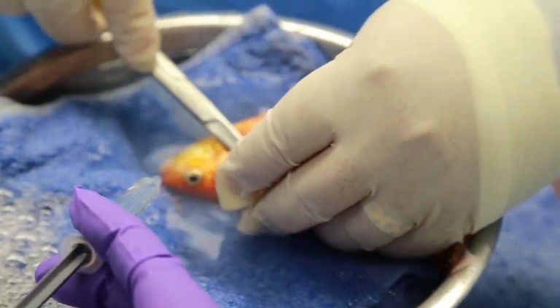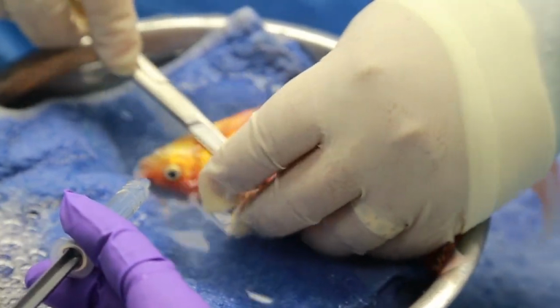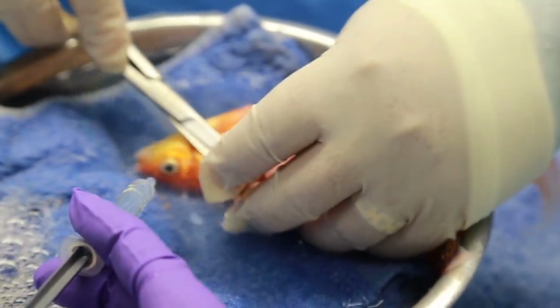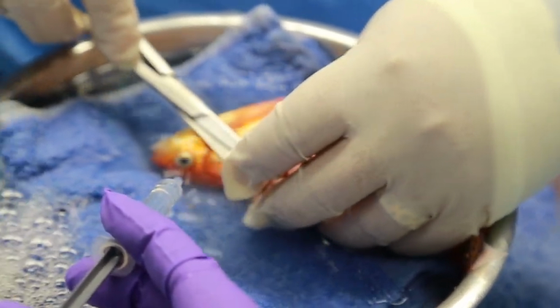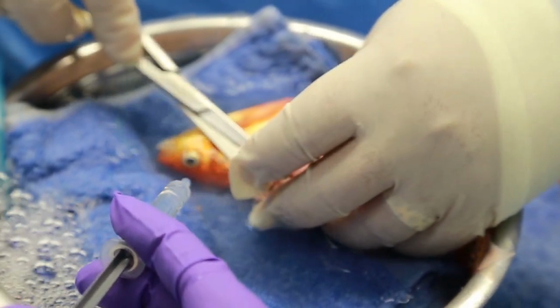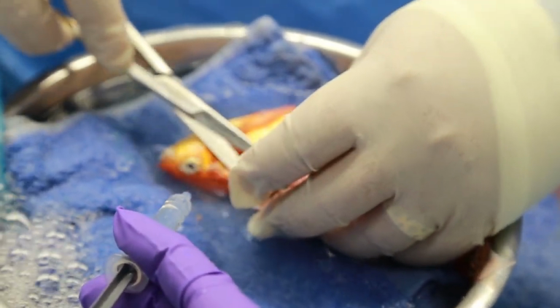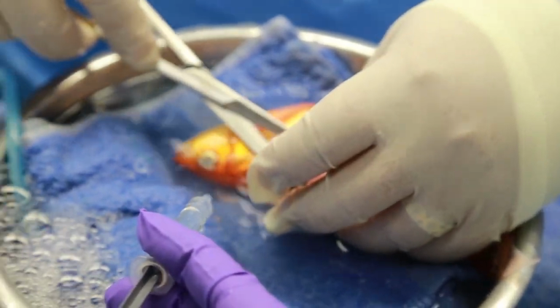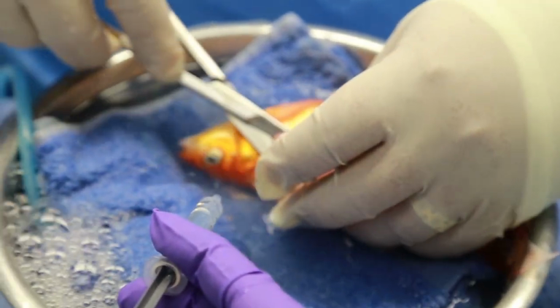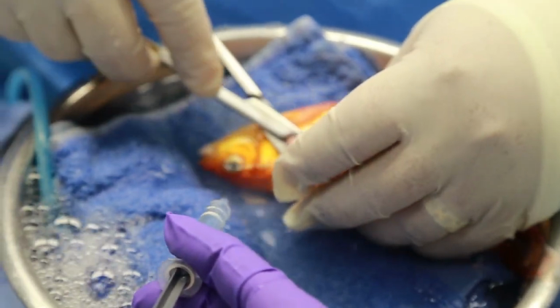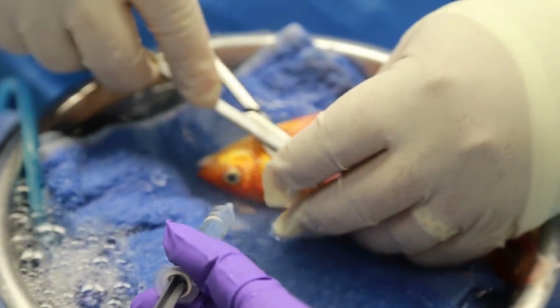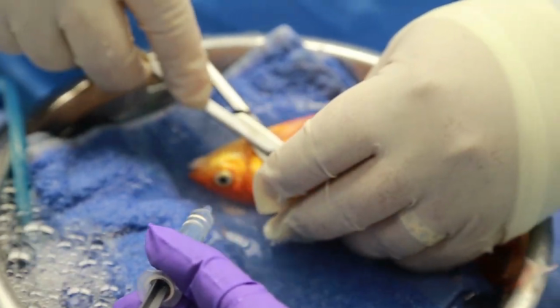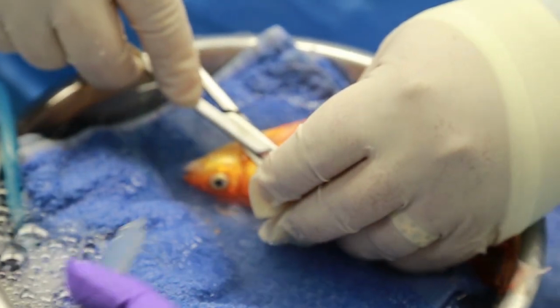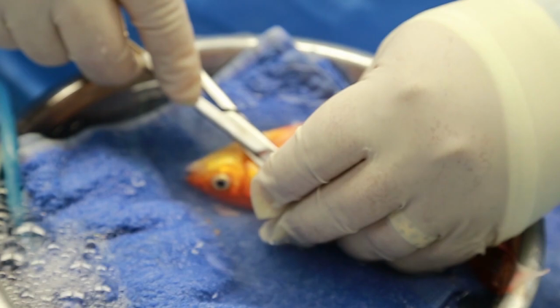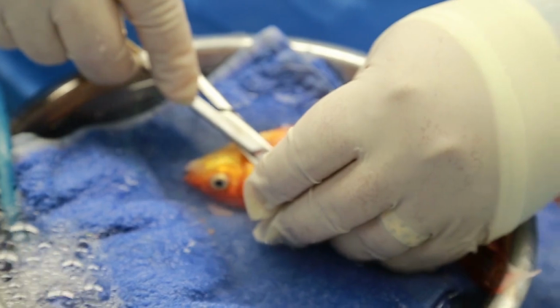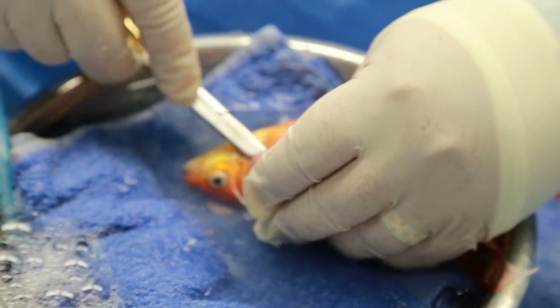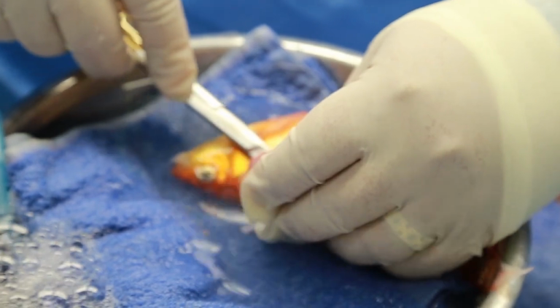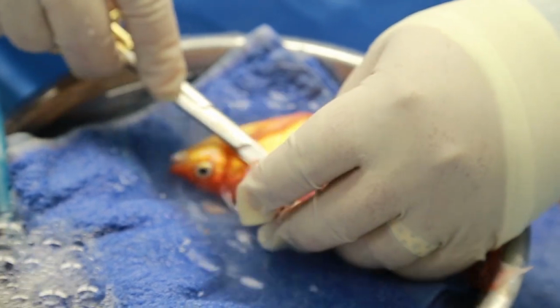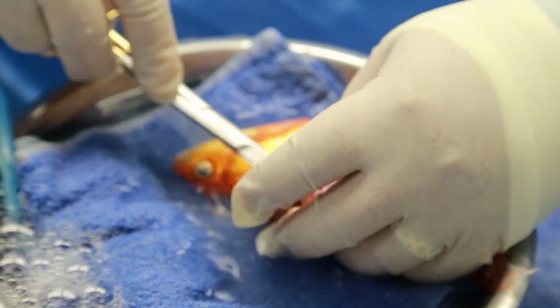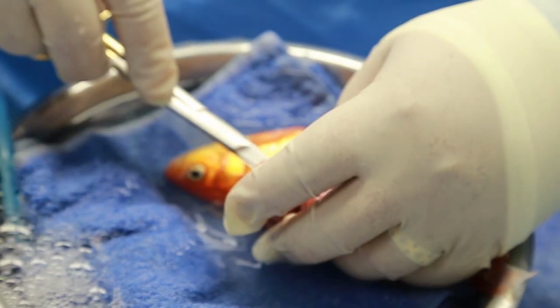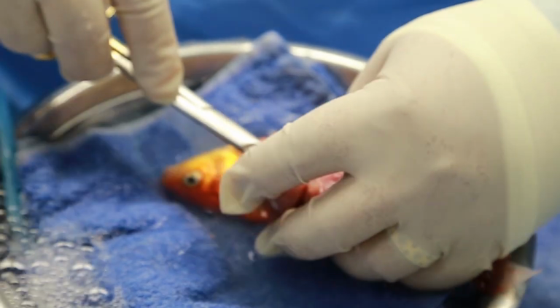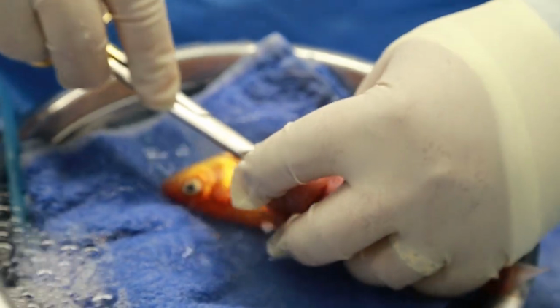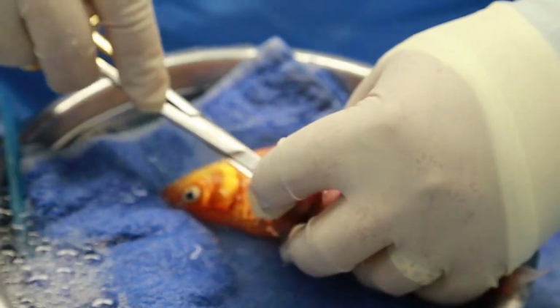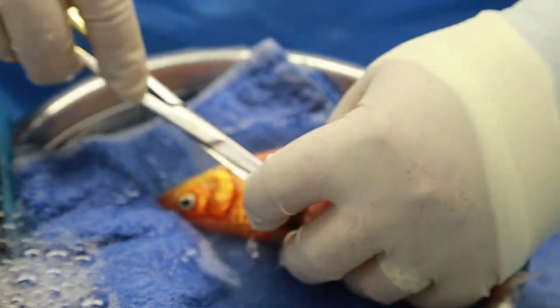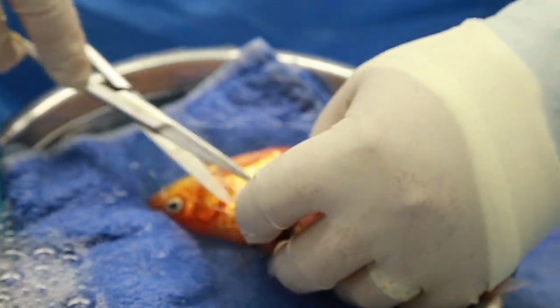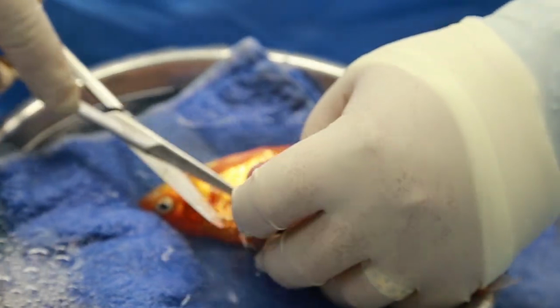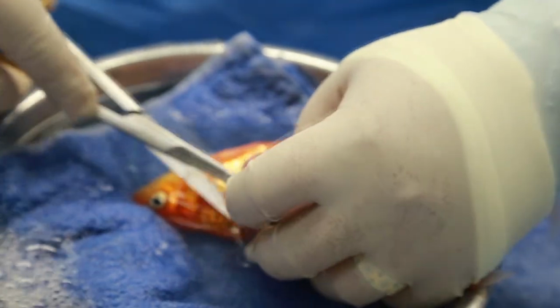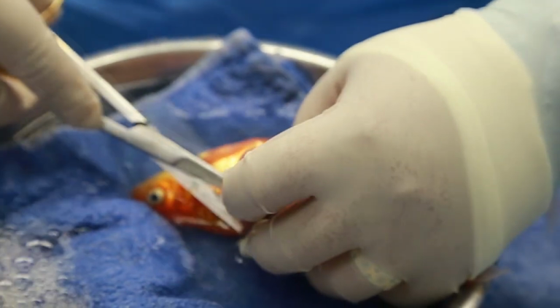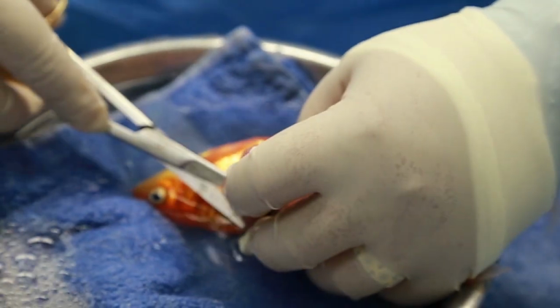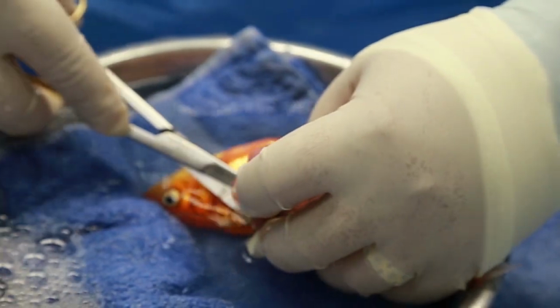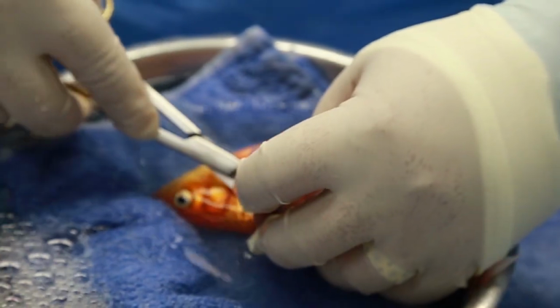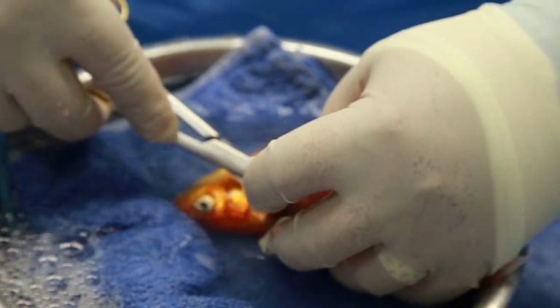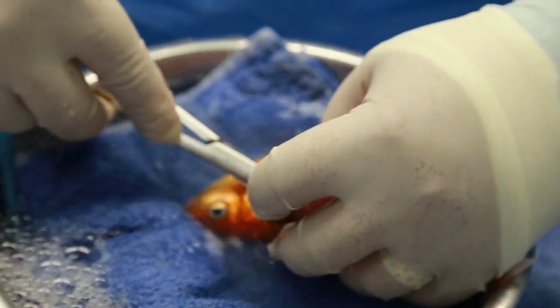Once the tumor is removed, it will be sent to the lab for analysis.